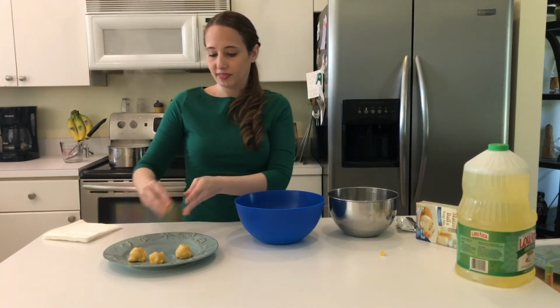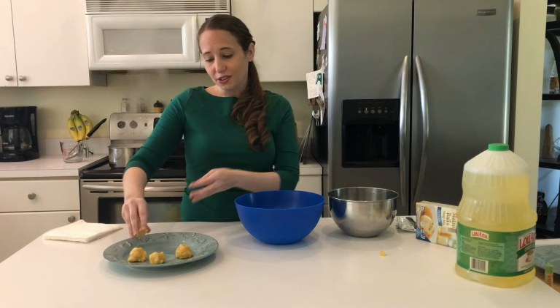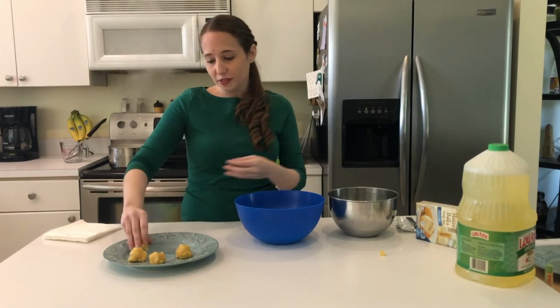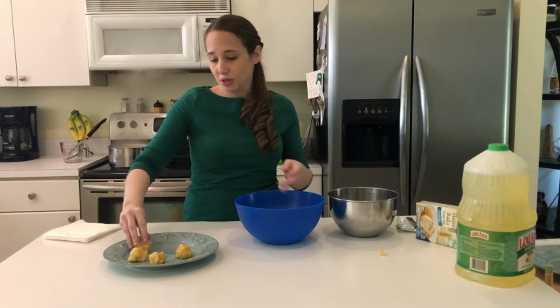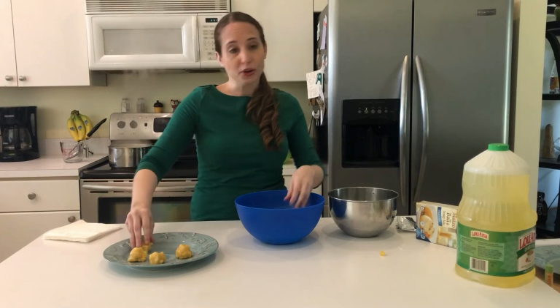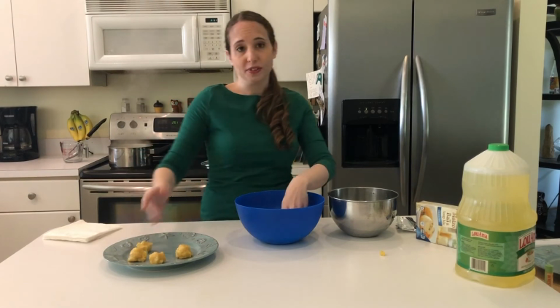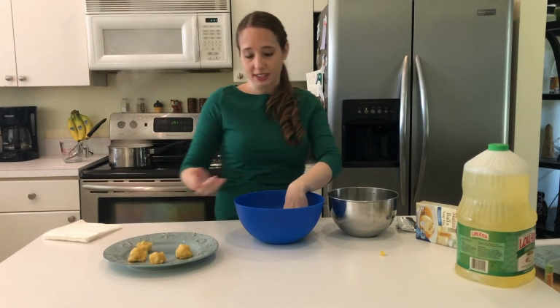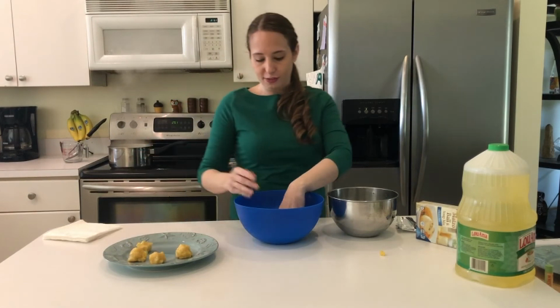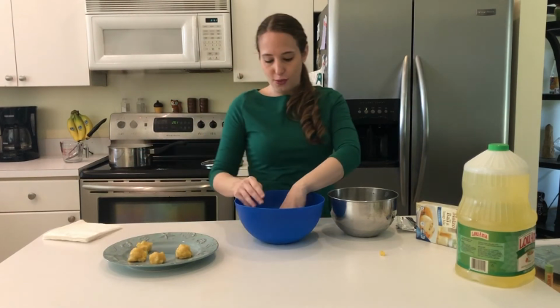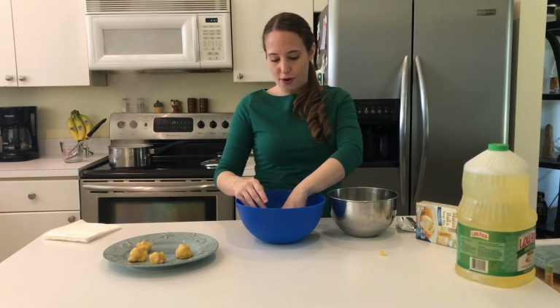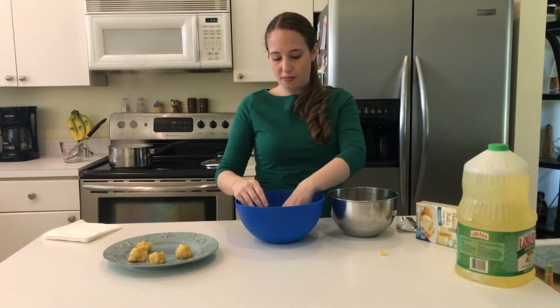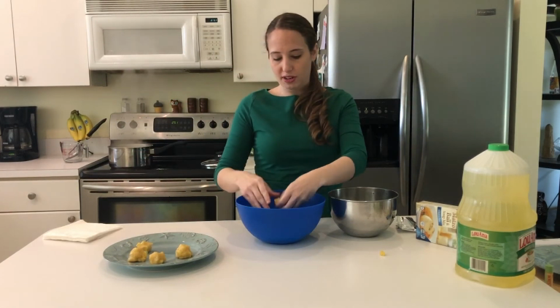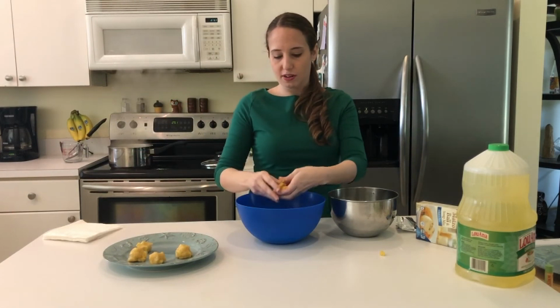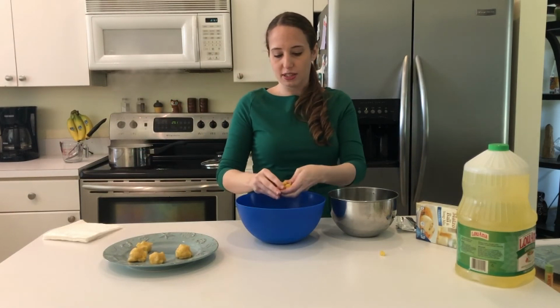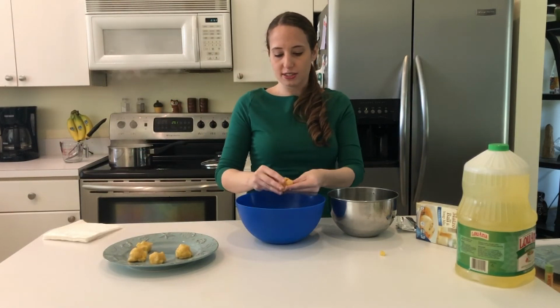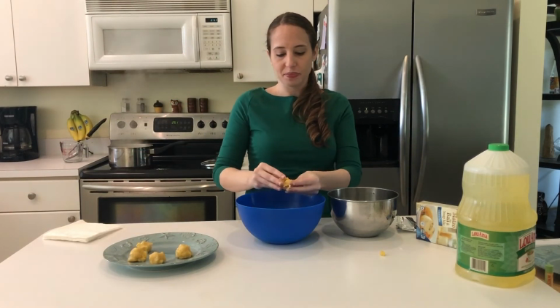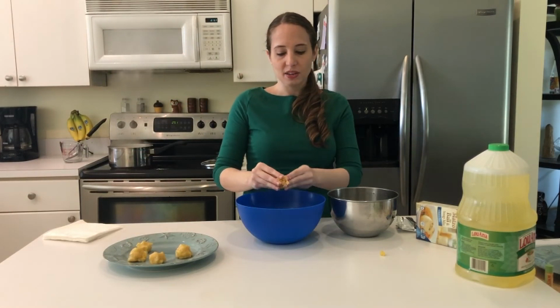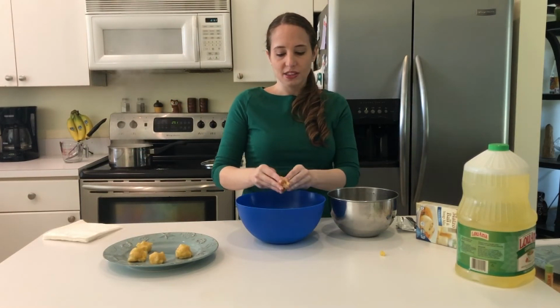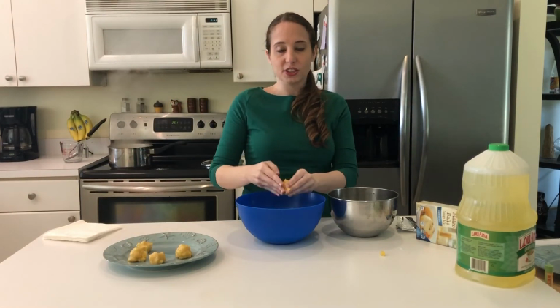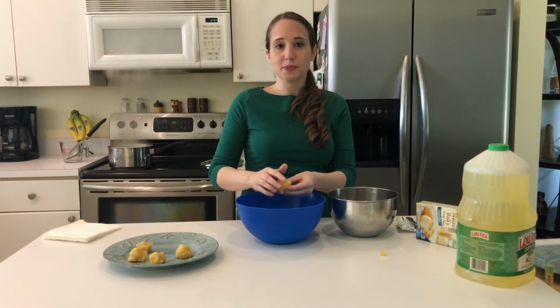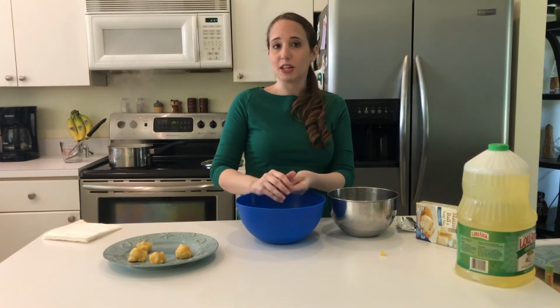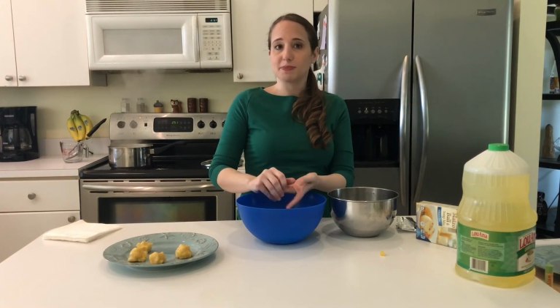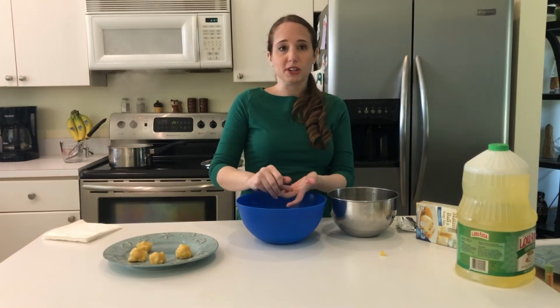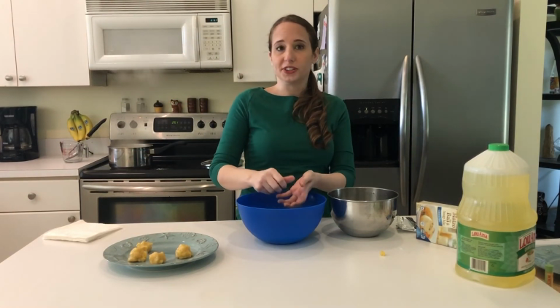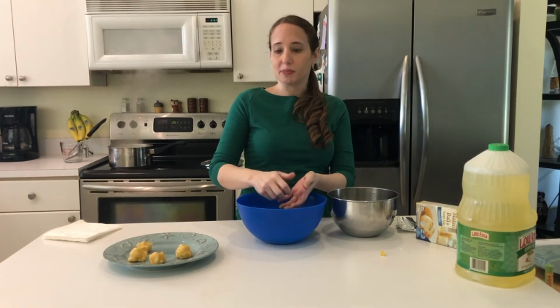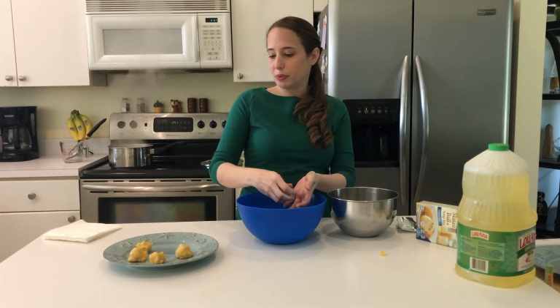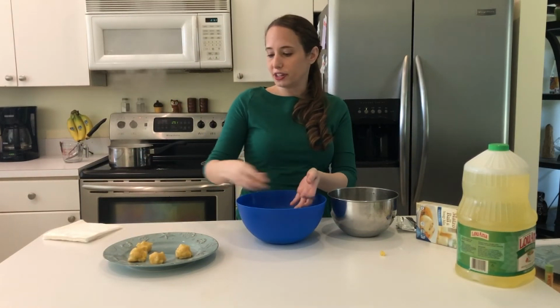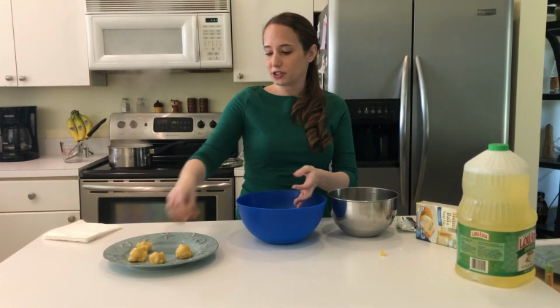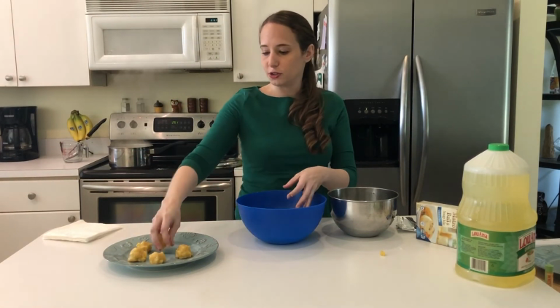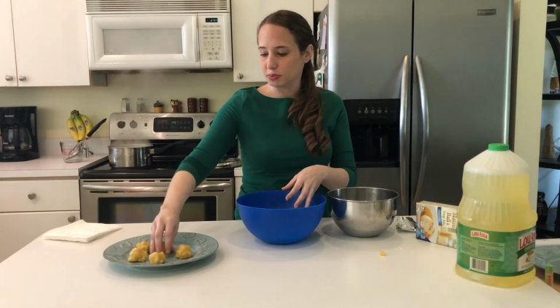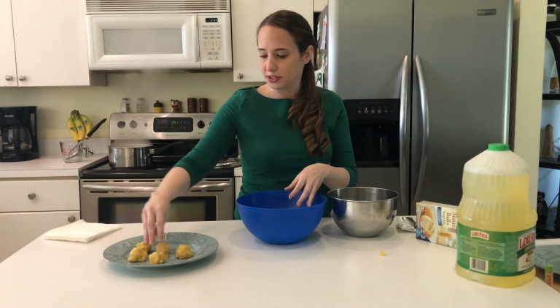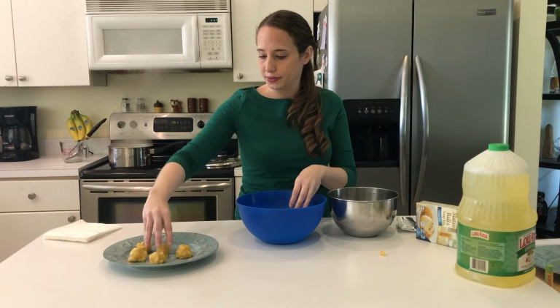They don't have to be perfectly formed. They're just matzo balls — they're going to be part of your soup soon.